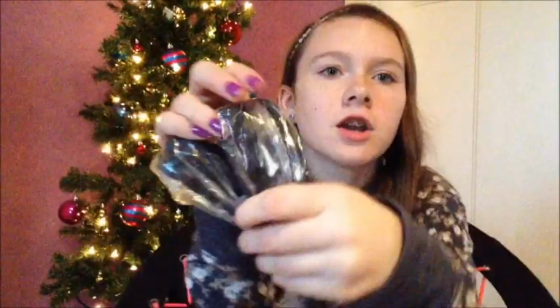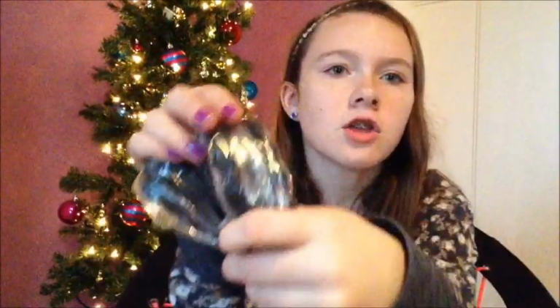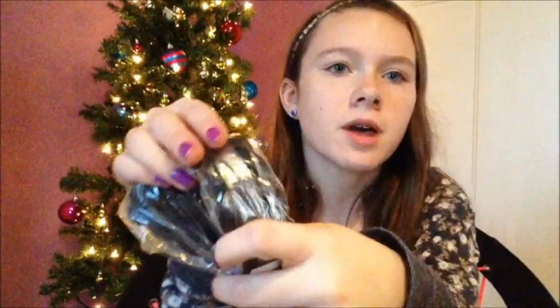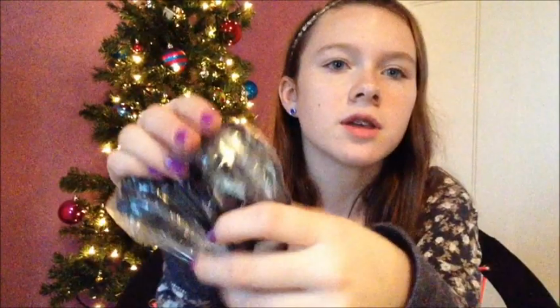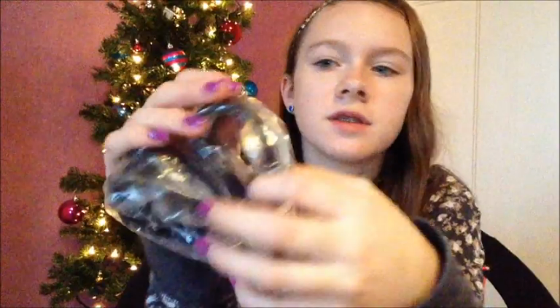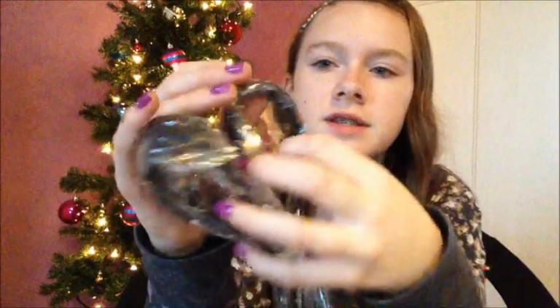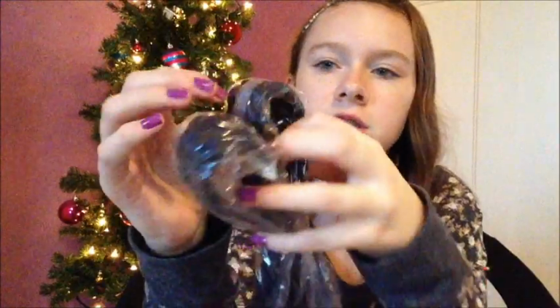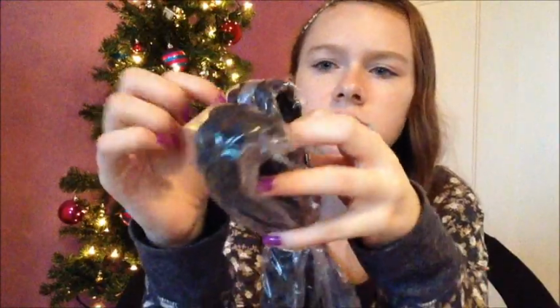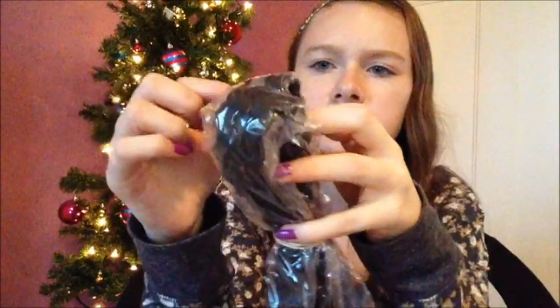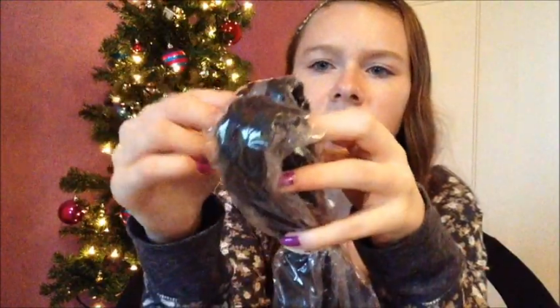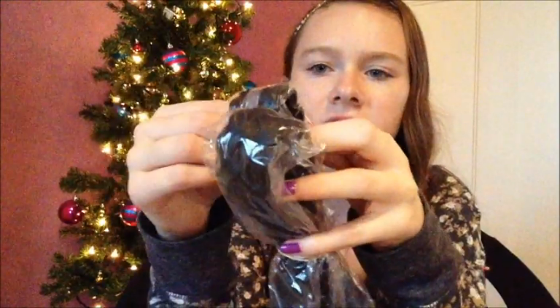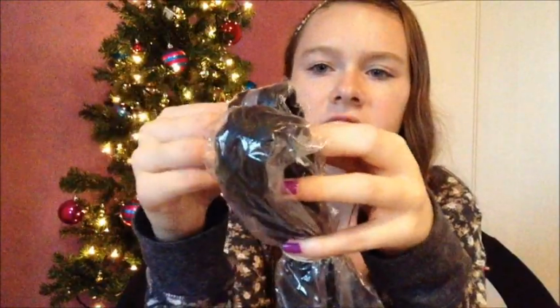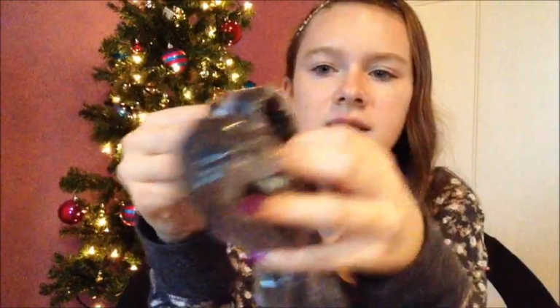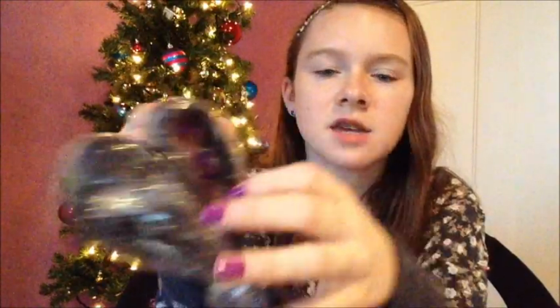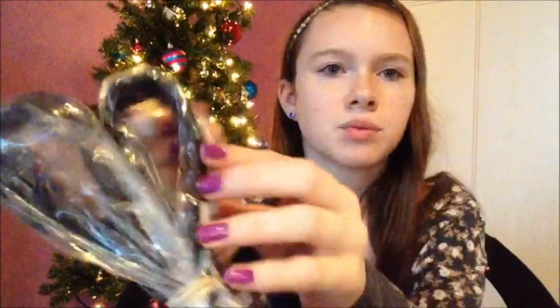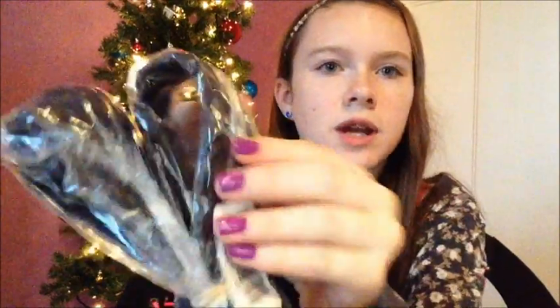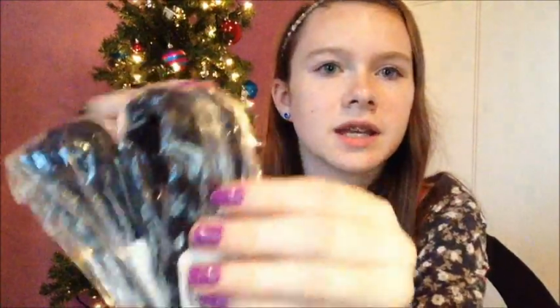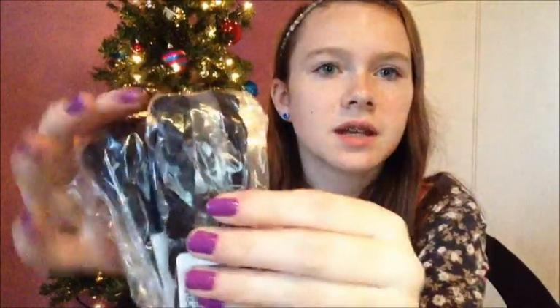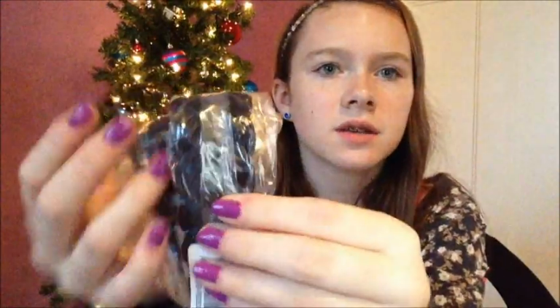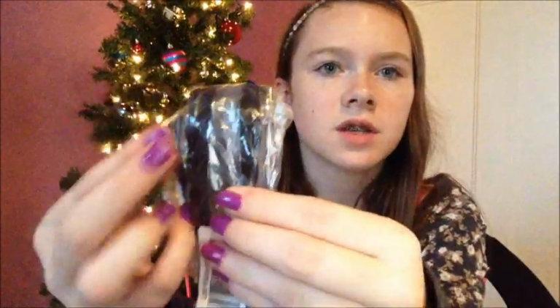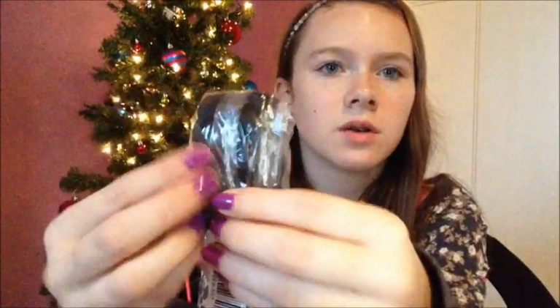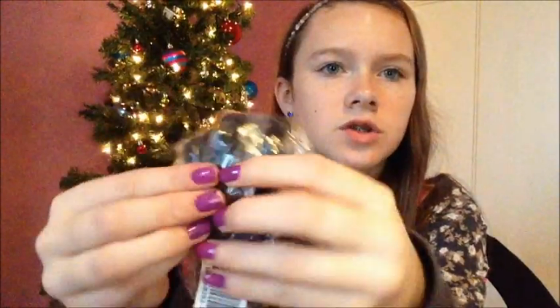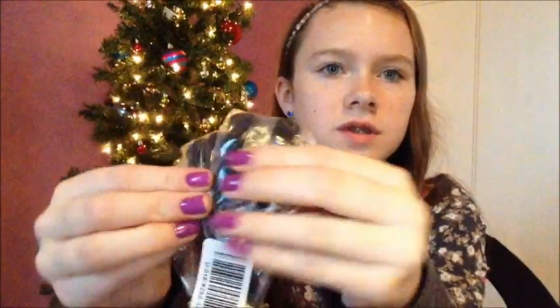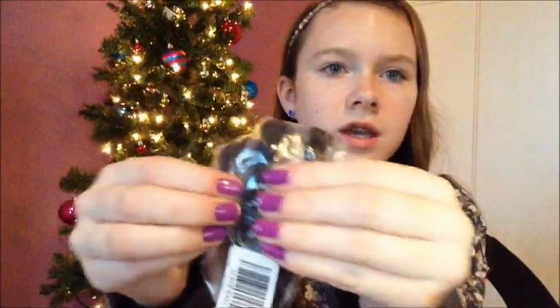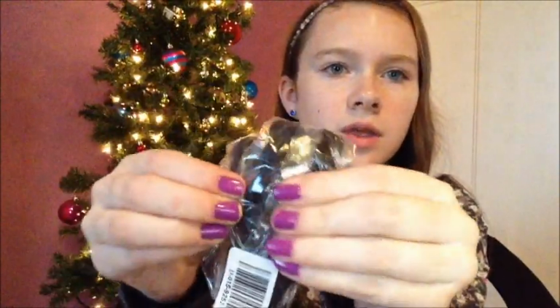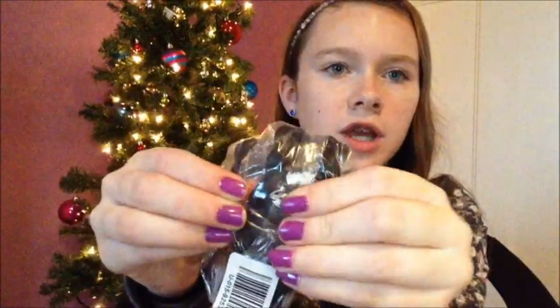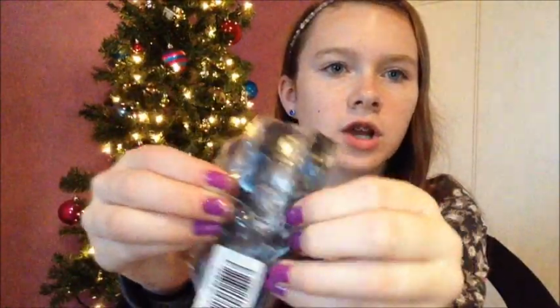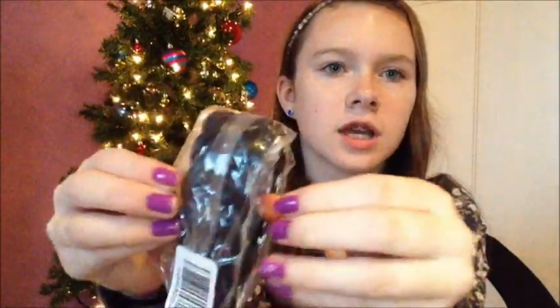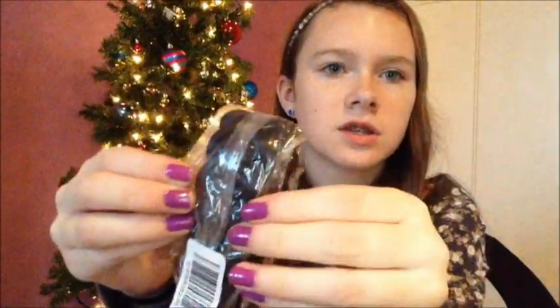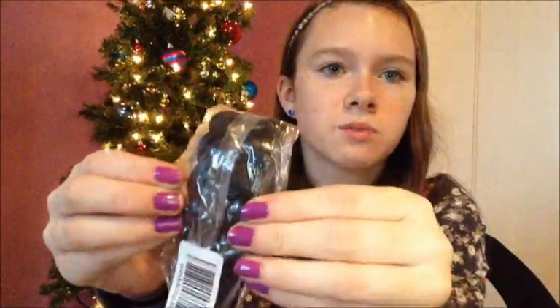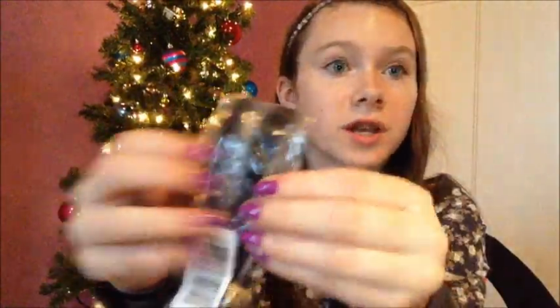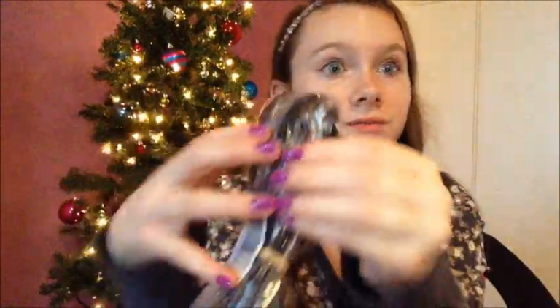I got another belt, except this one's black and it's braided, so it's thicker and braided.